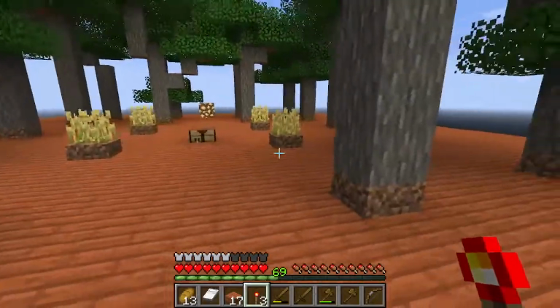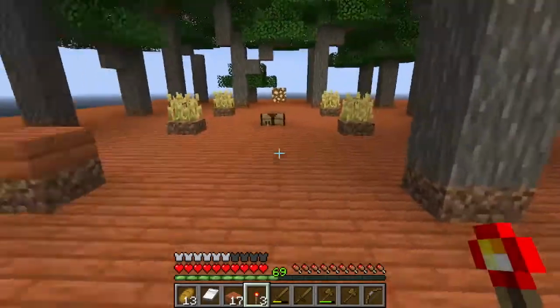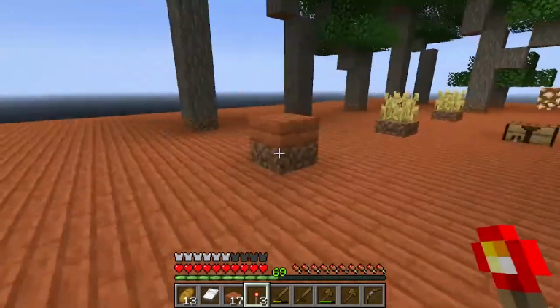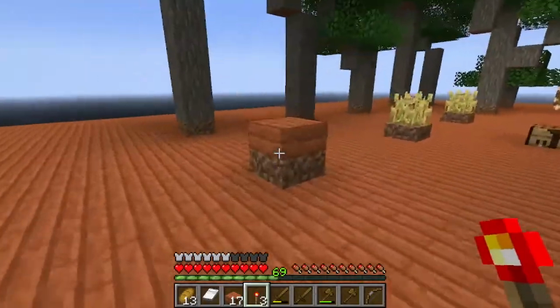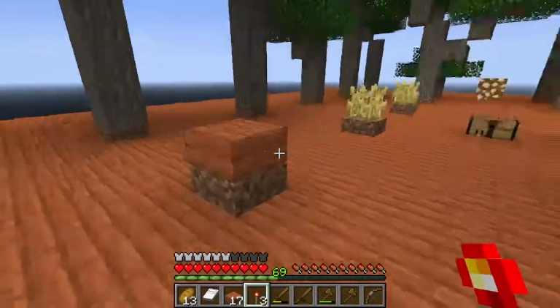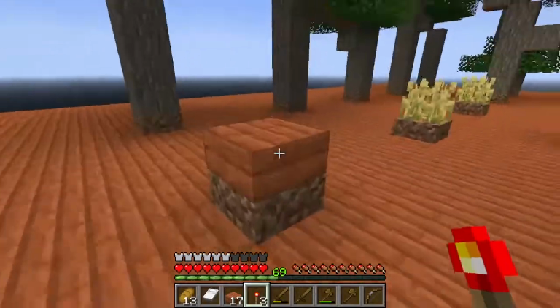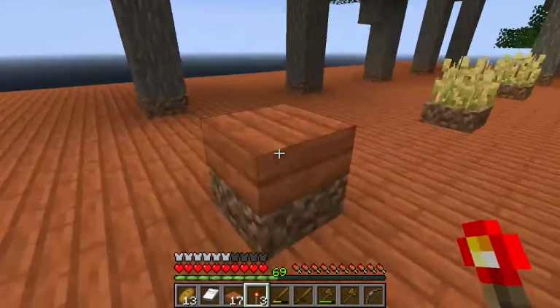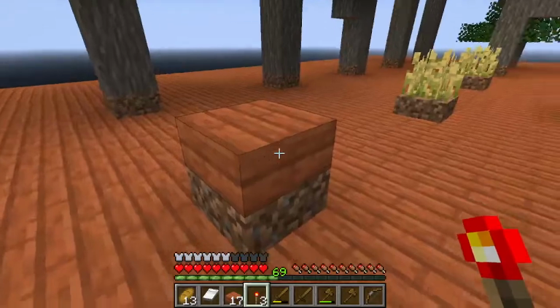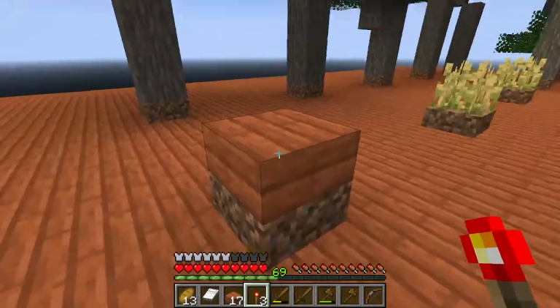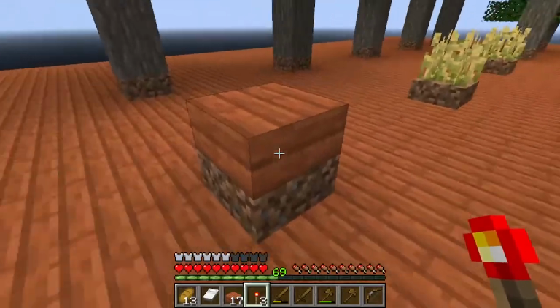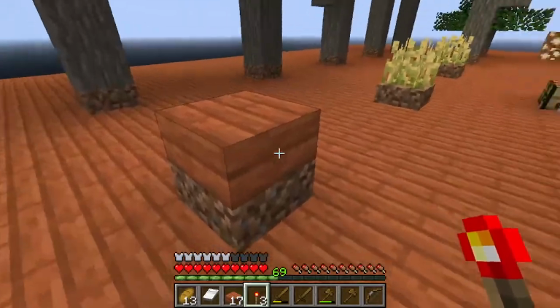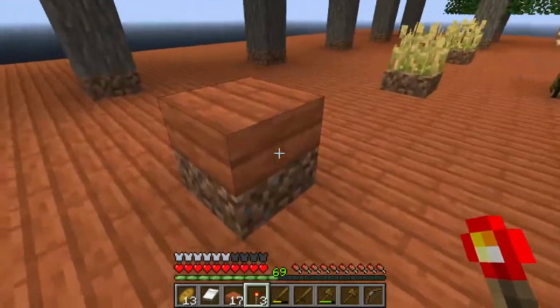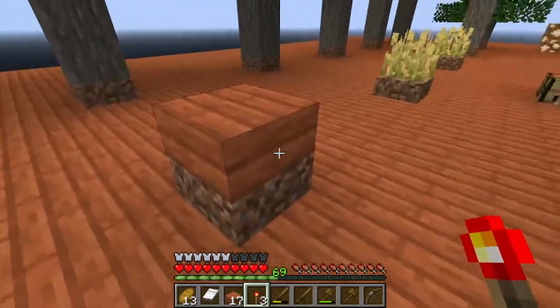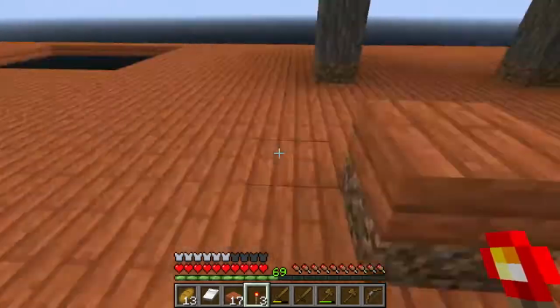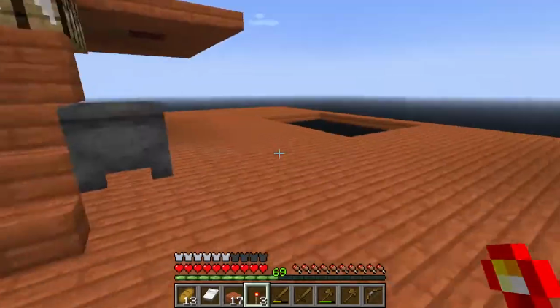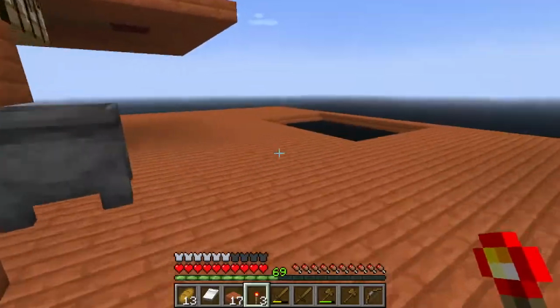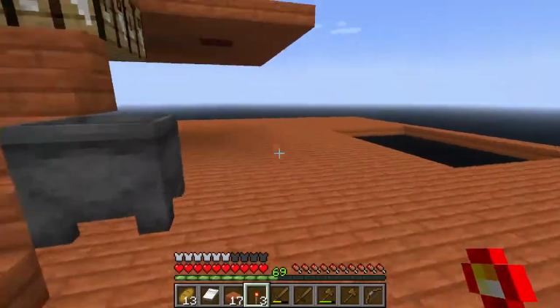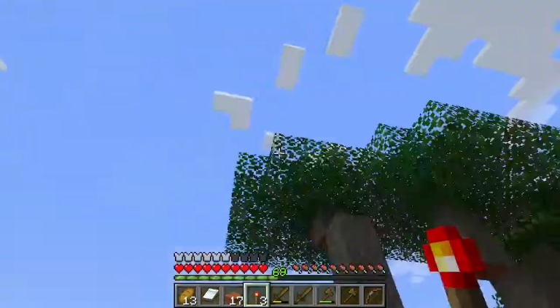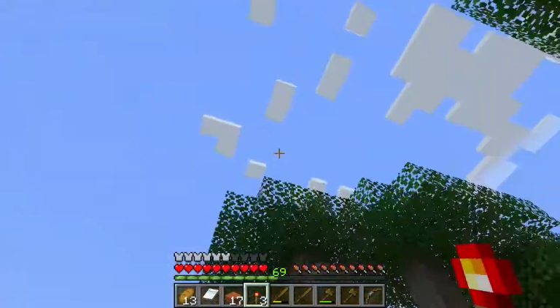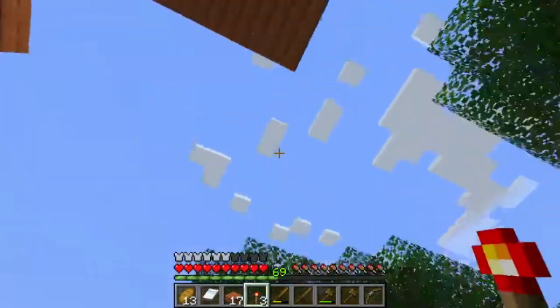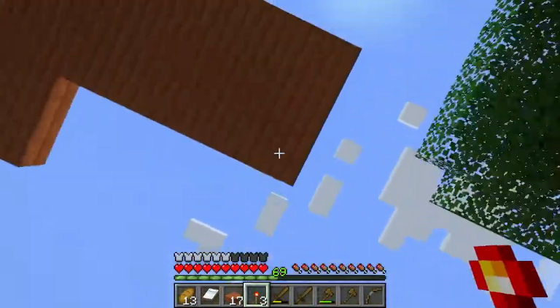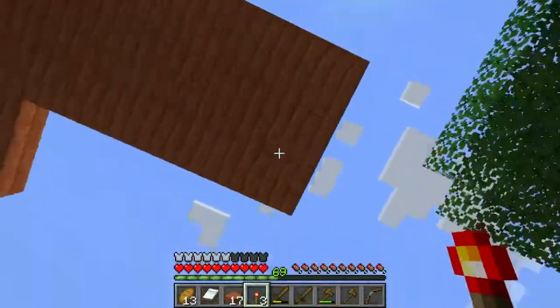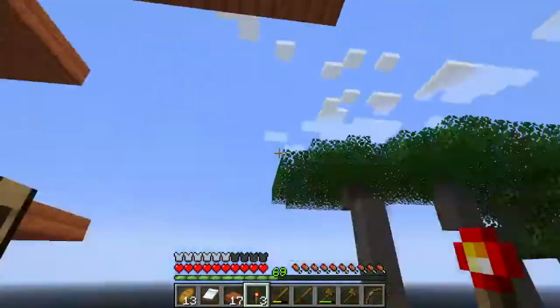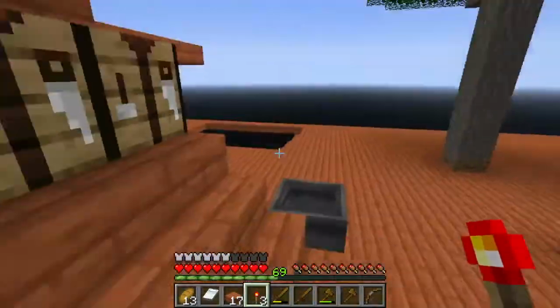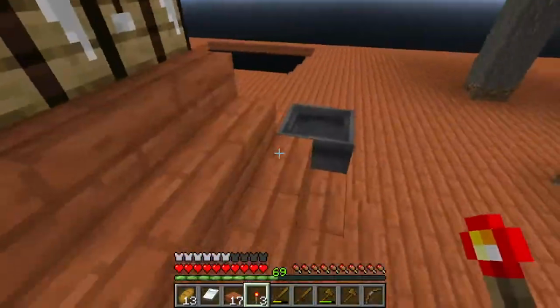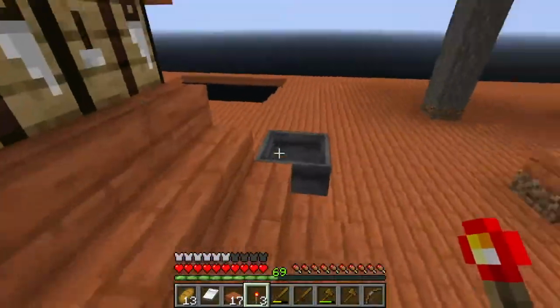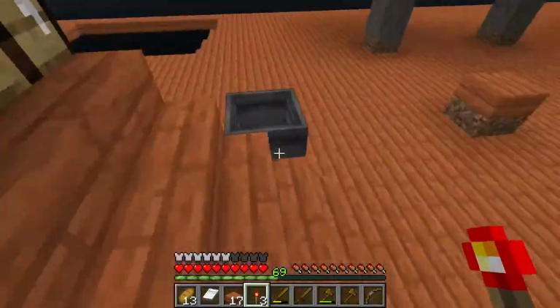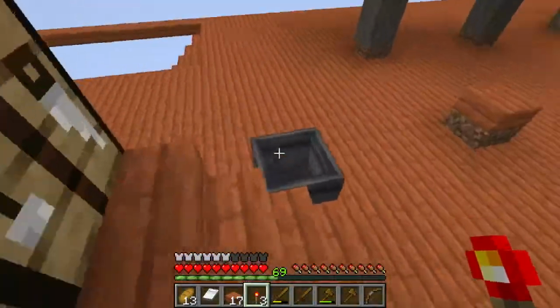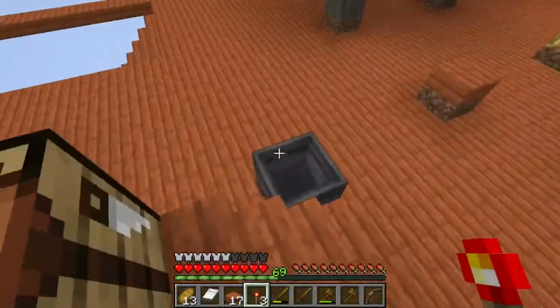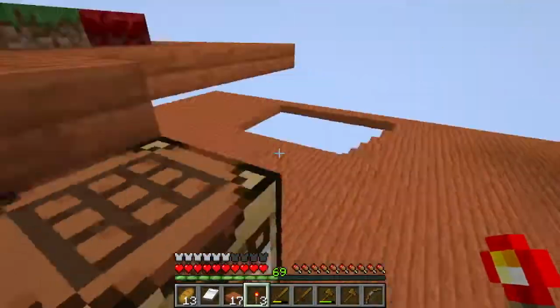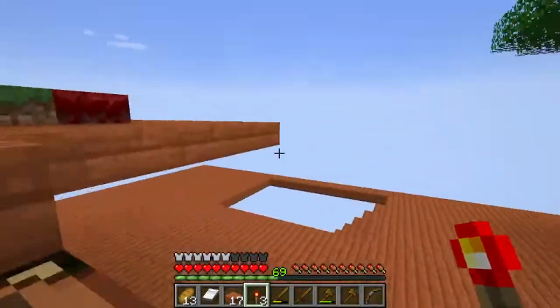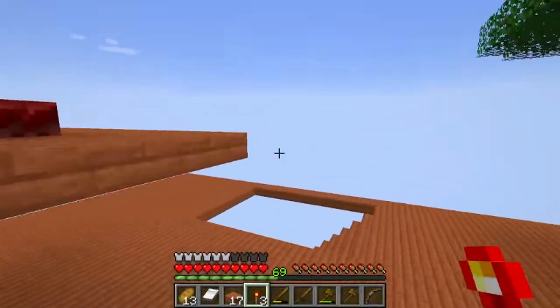I put the slab on this dirt block so that a tree wouldn't grow leaves over the cauldron.